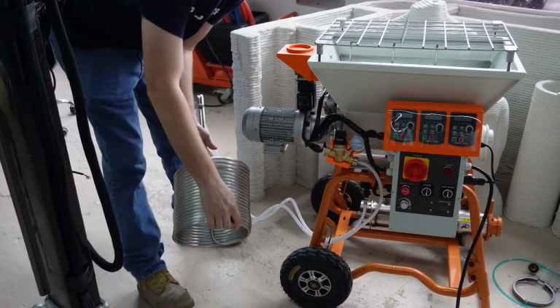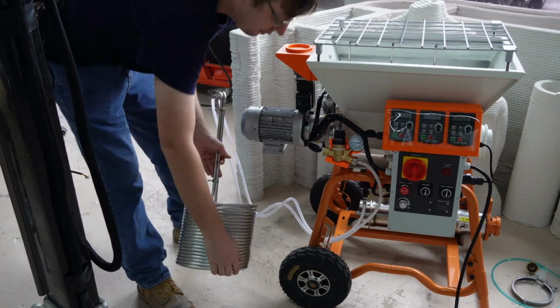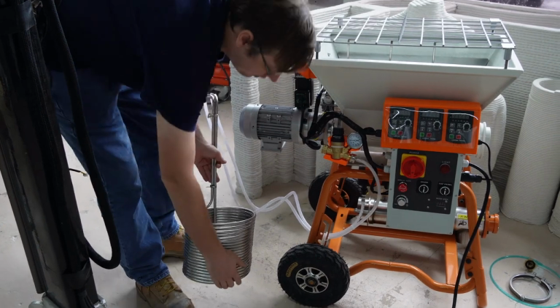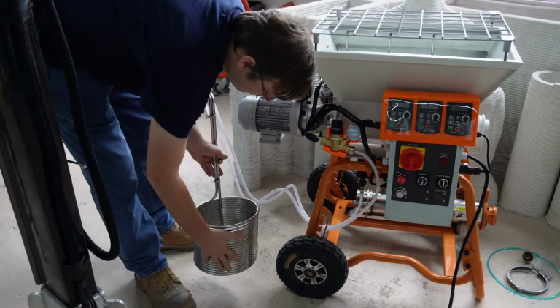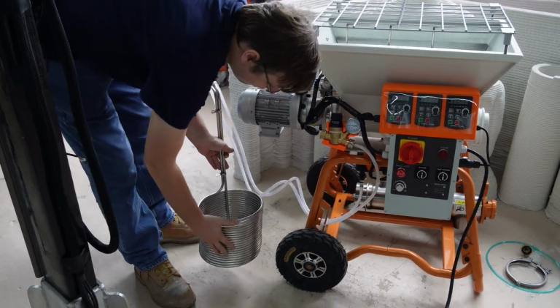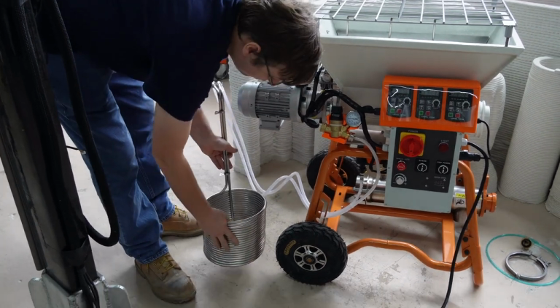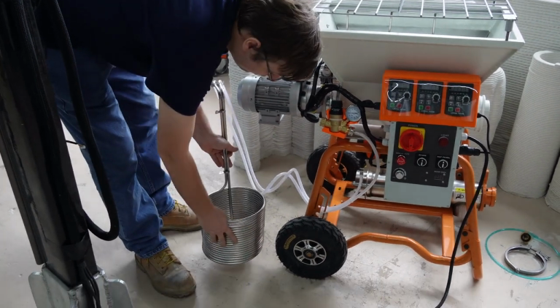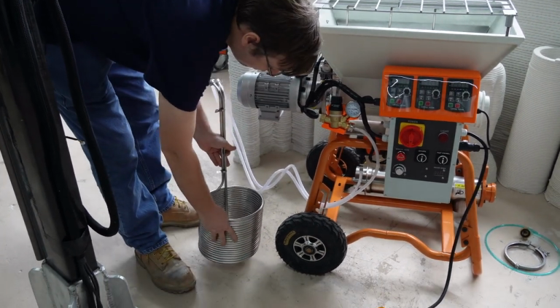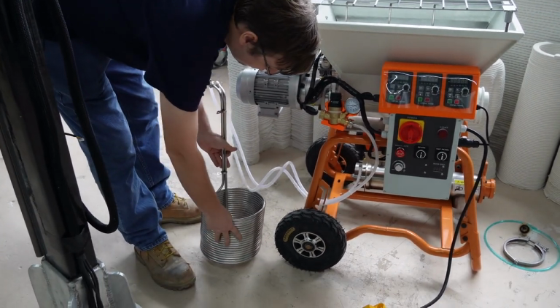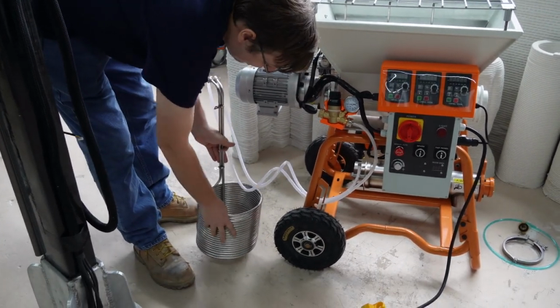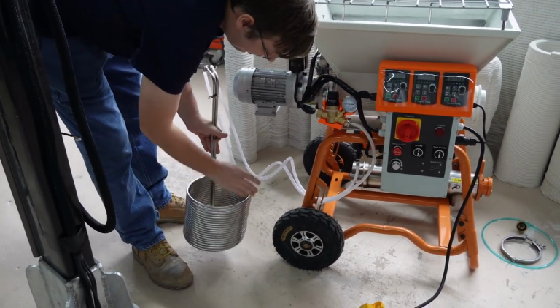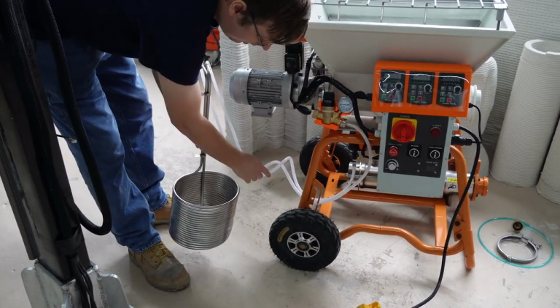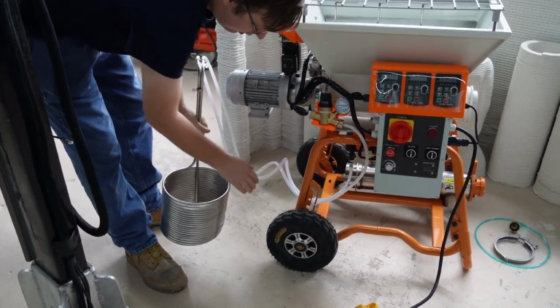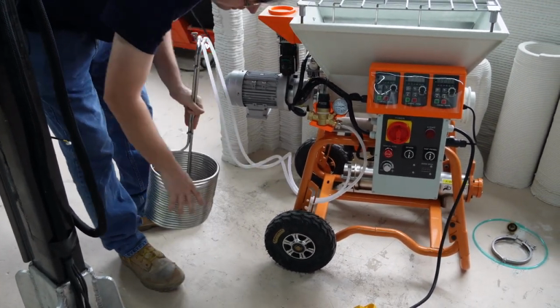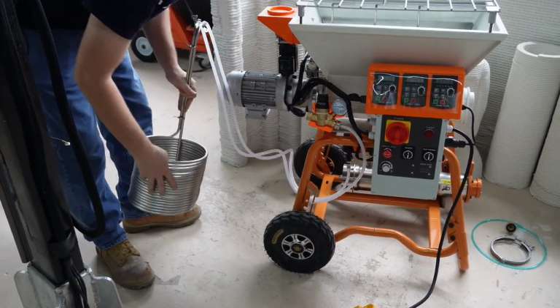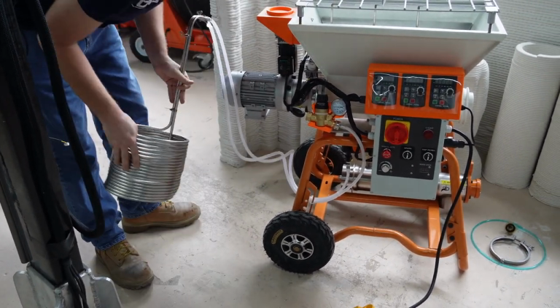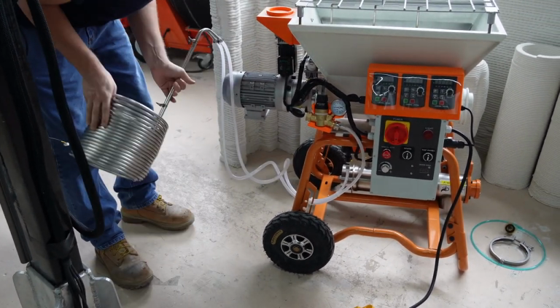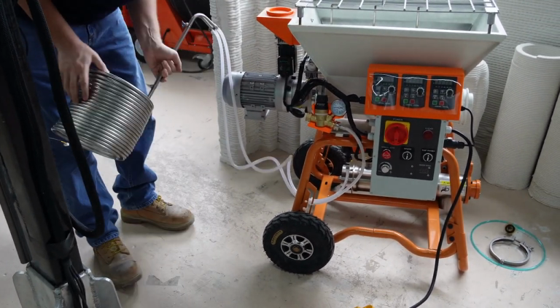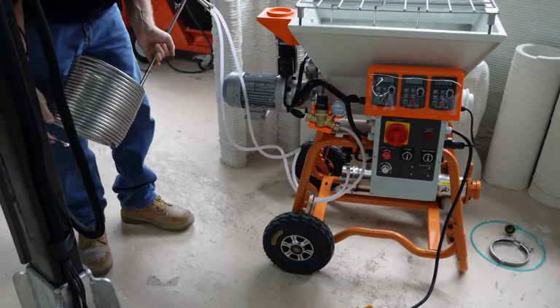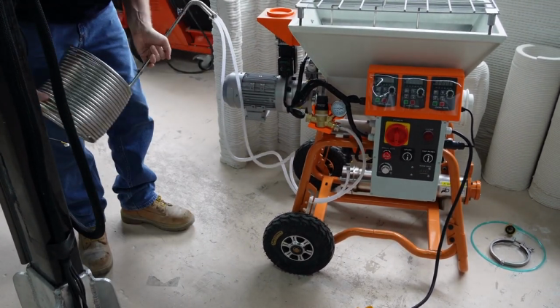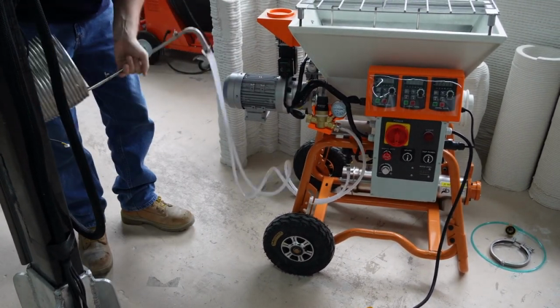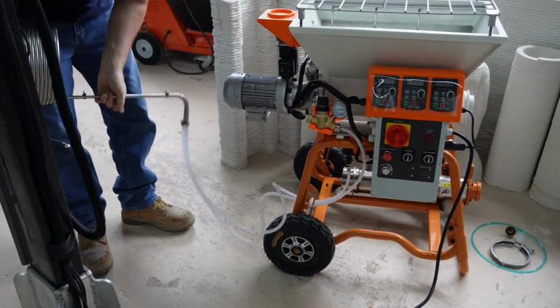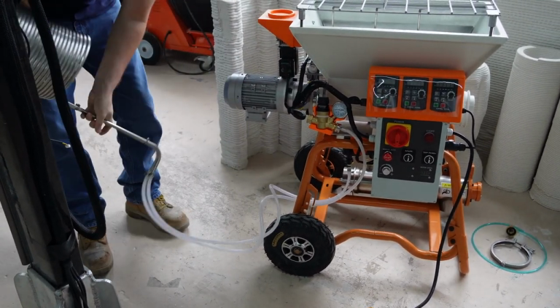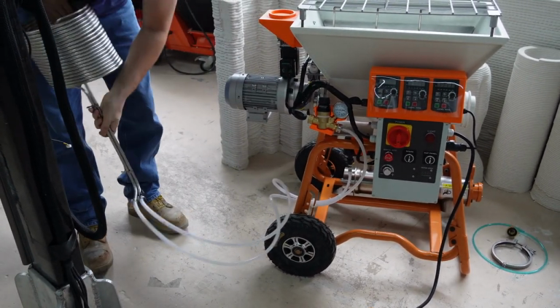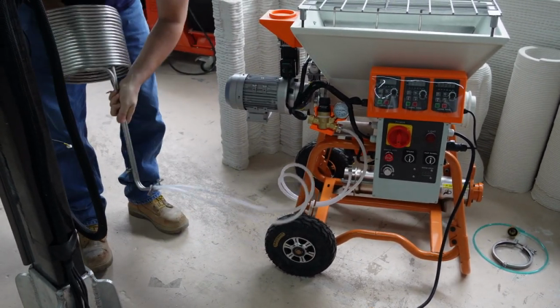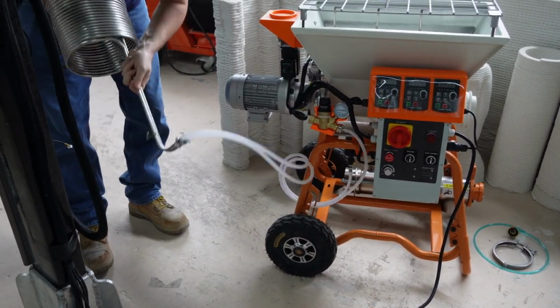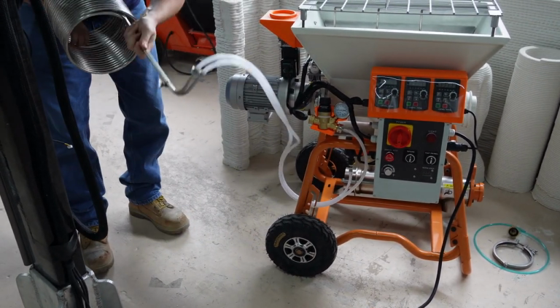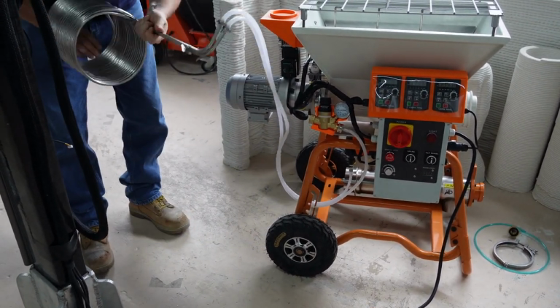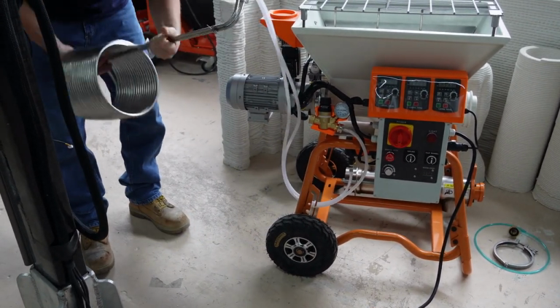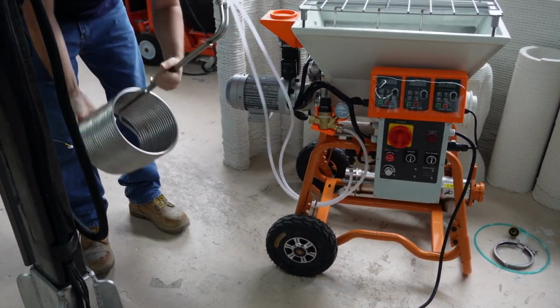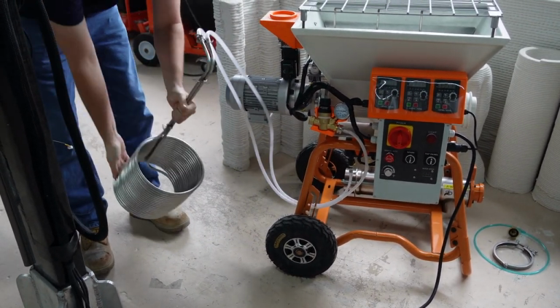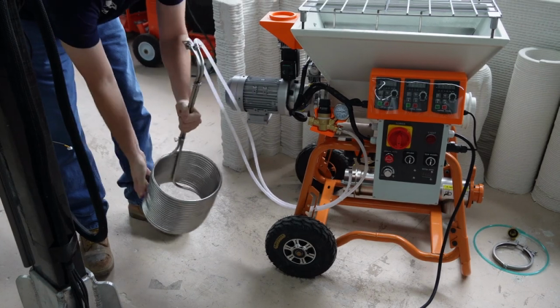Take off the water chilling coil. This coil will be used to cool down the temperature of the water being used by the mixer.